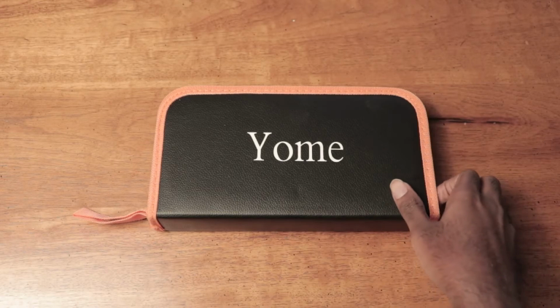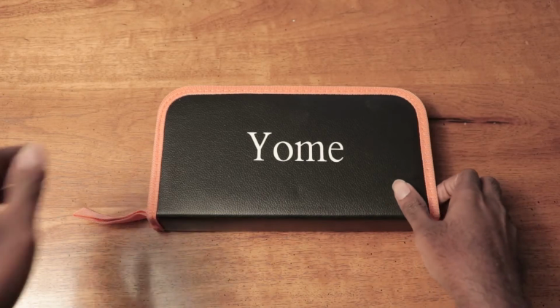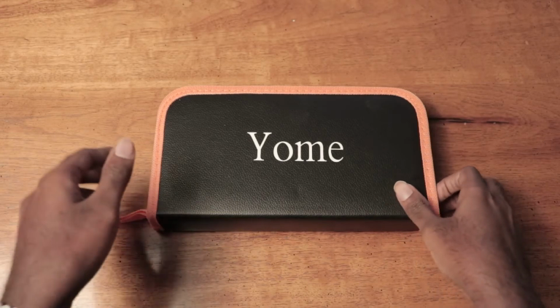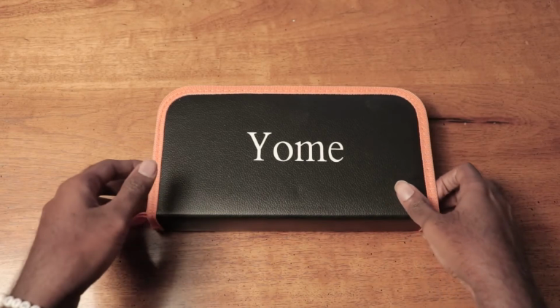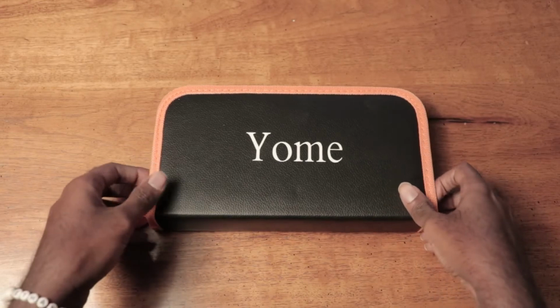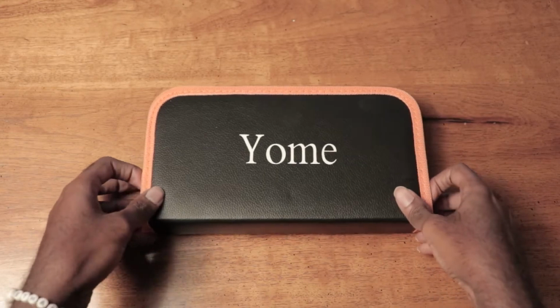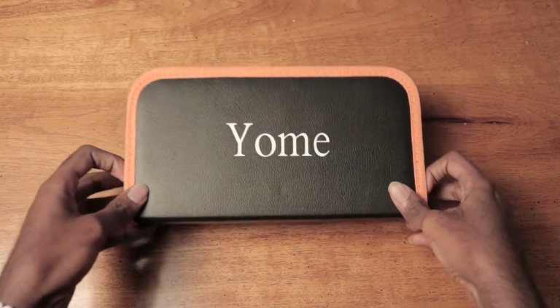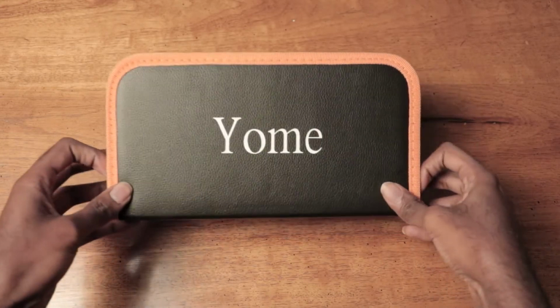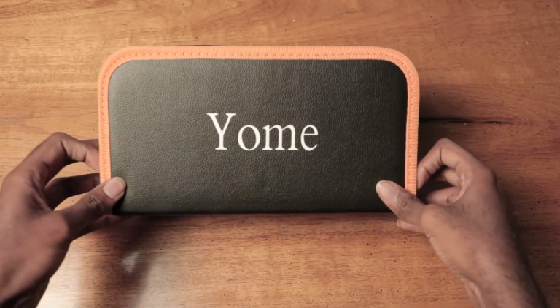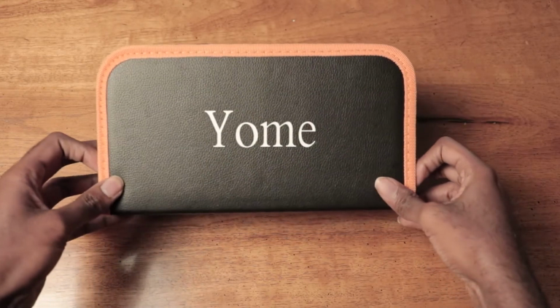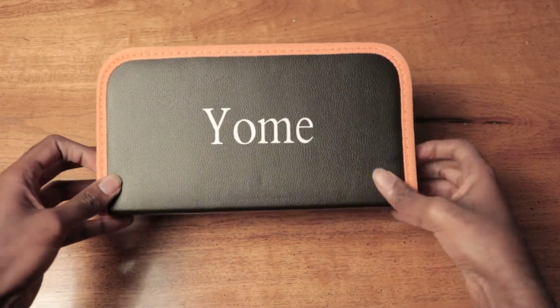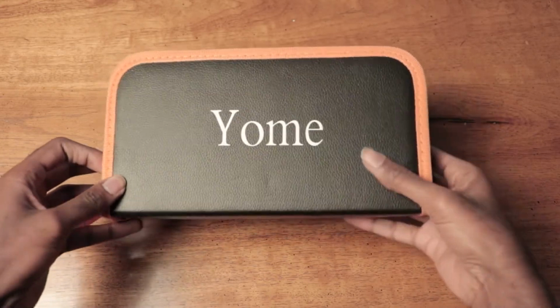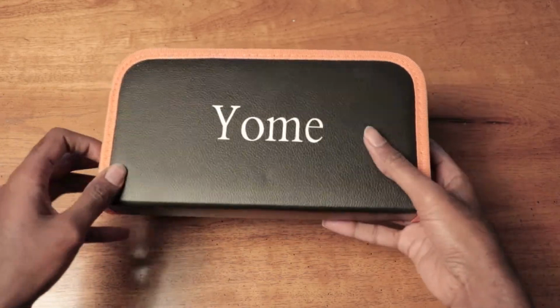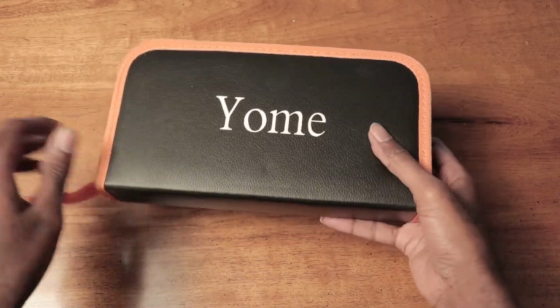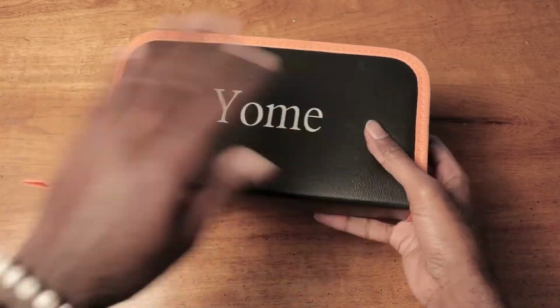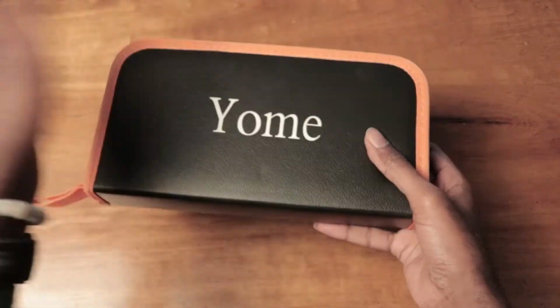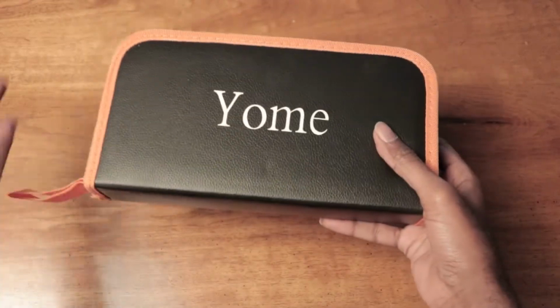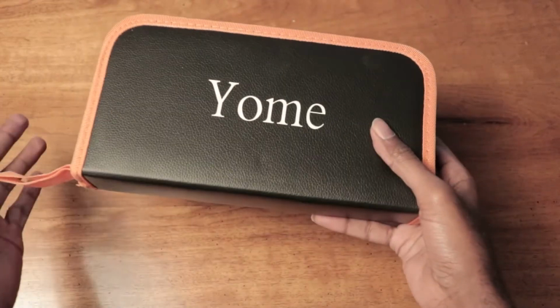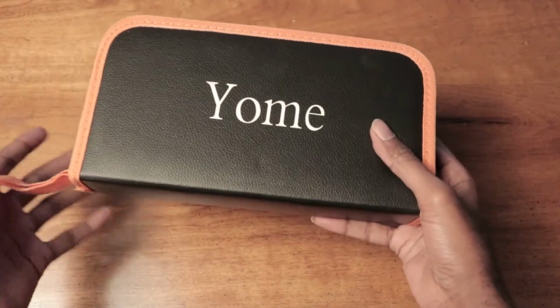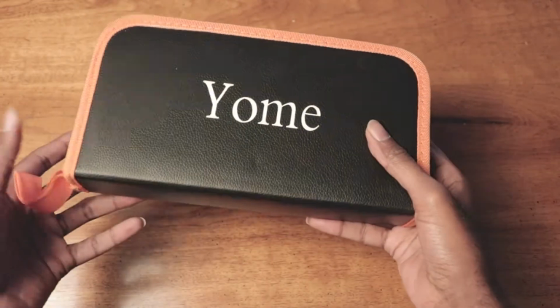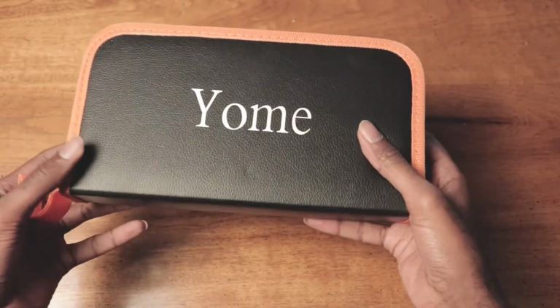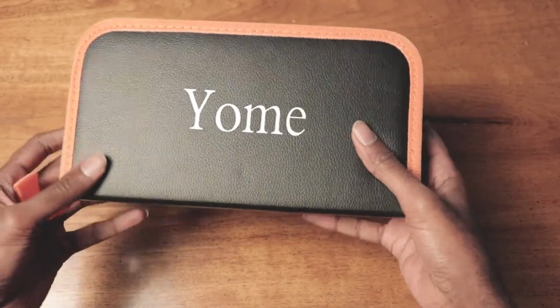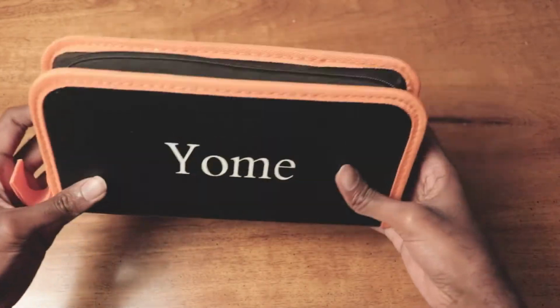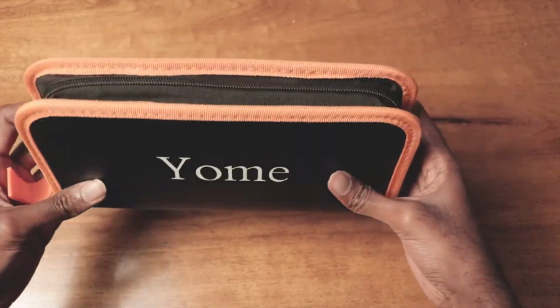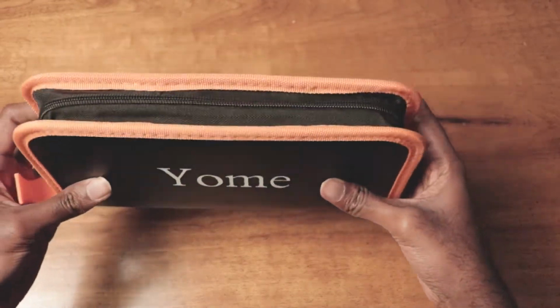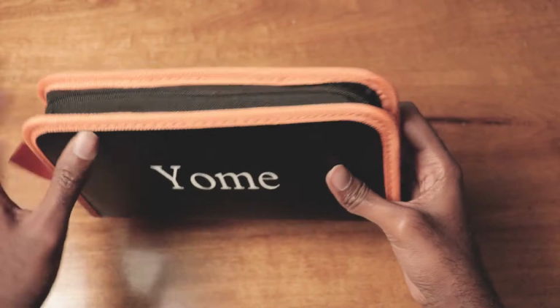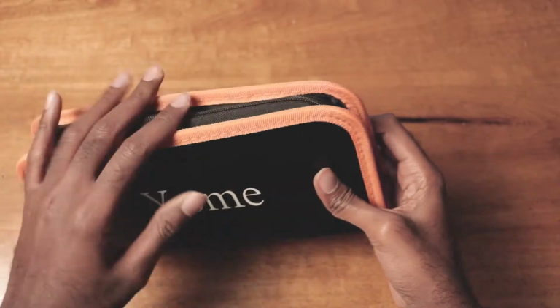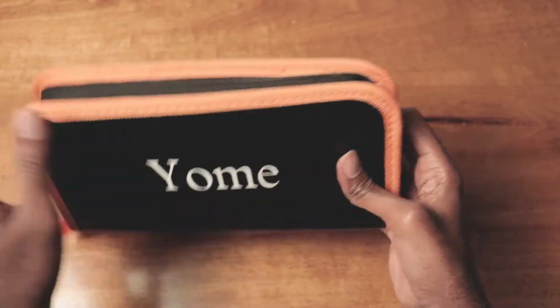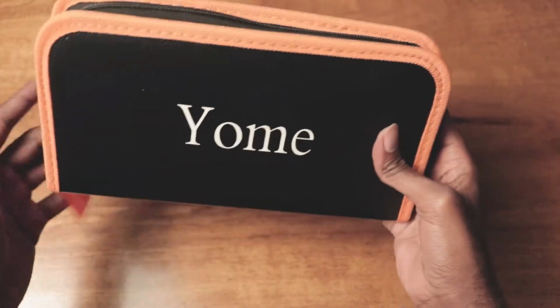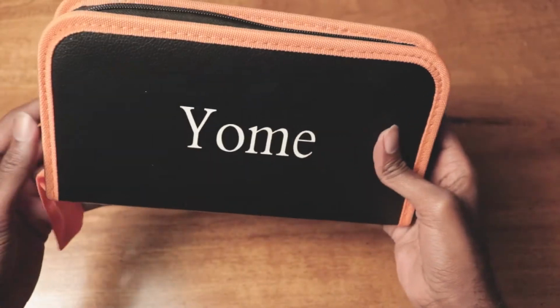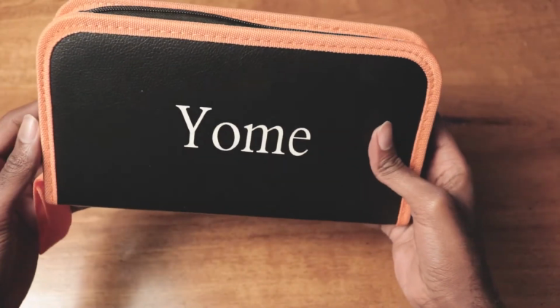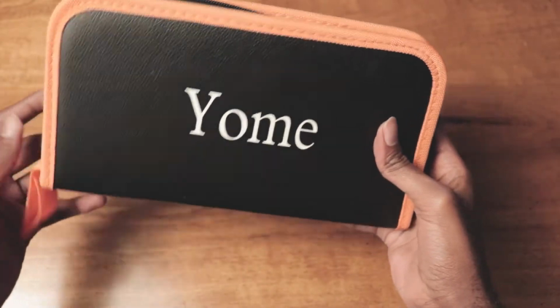This is what it came with. It came in the box, obviously. And this is what was in the box.